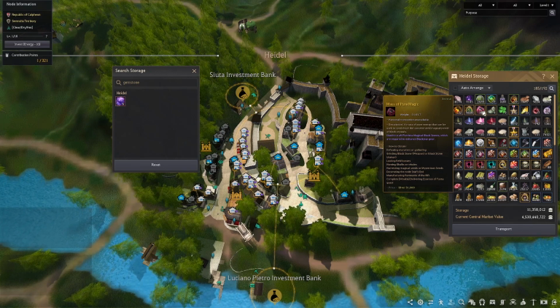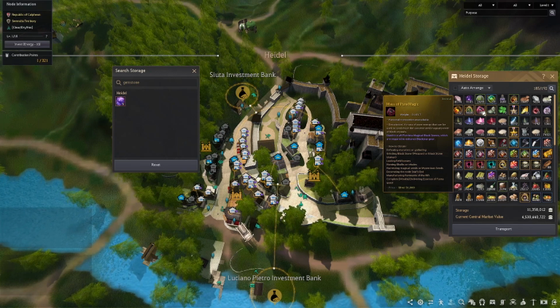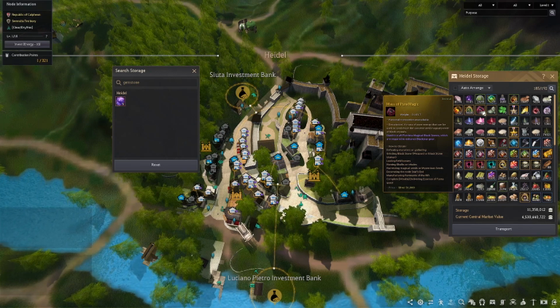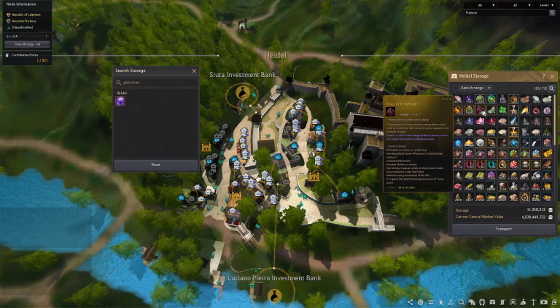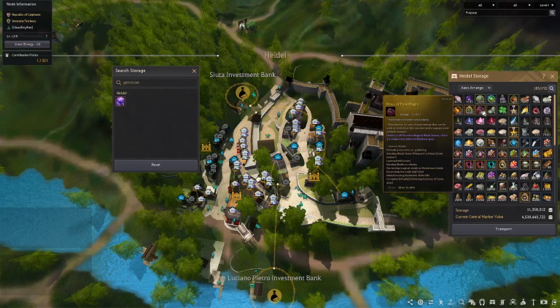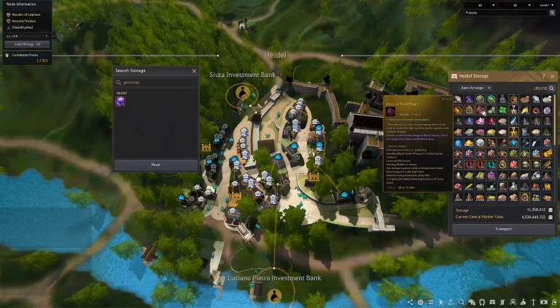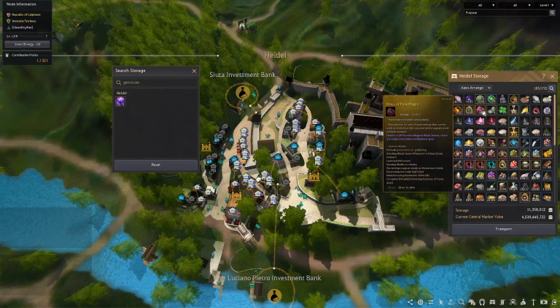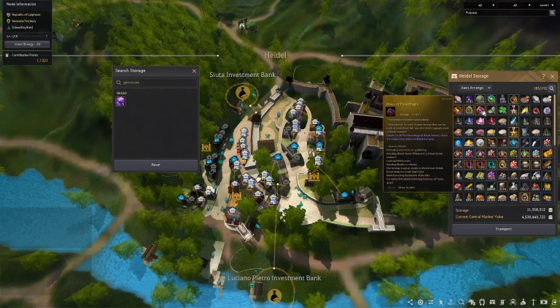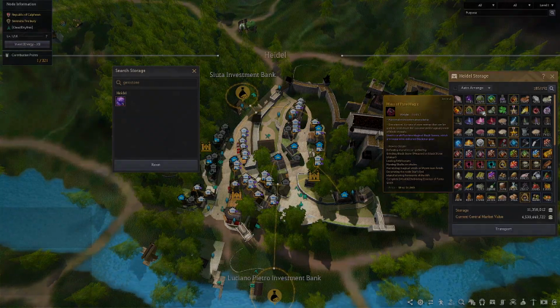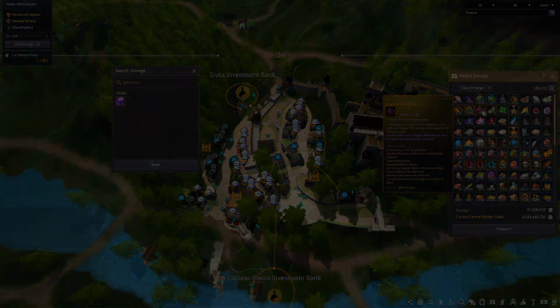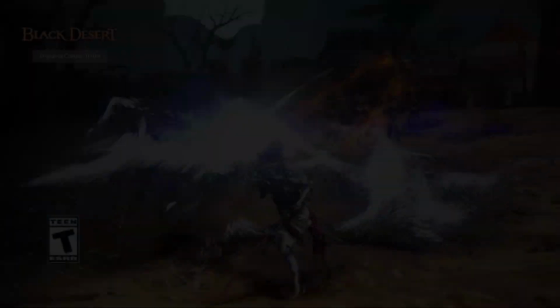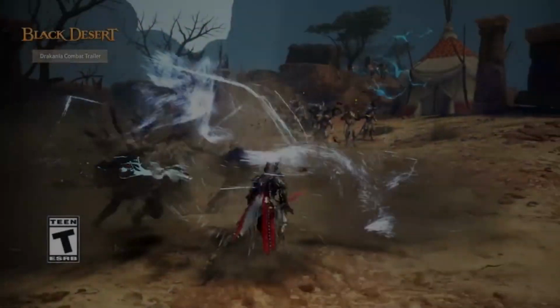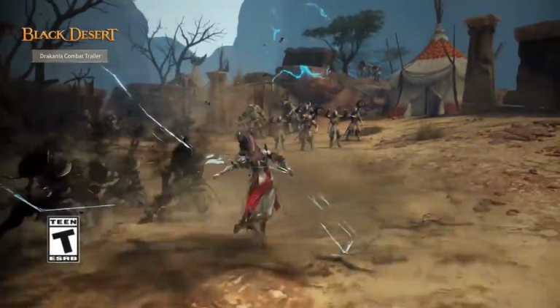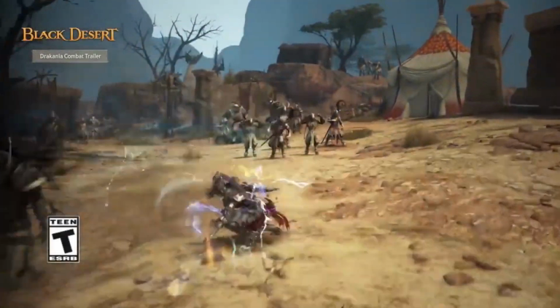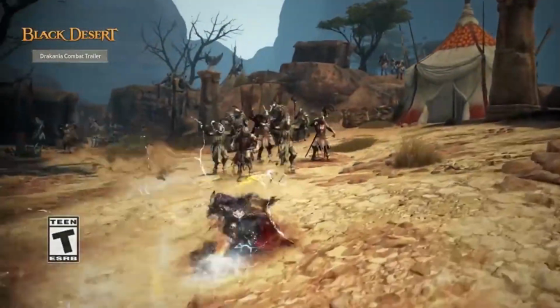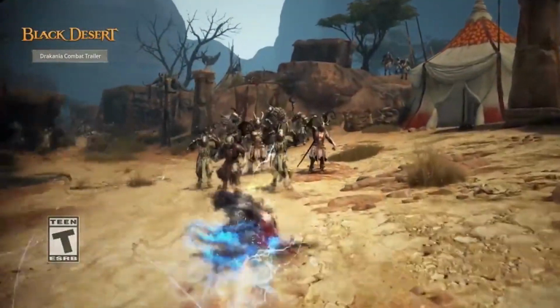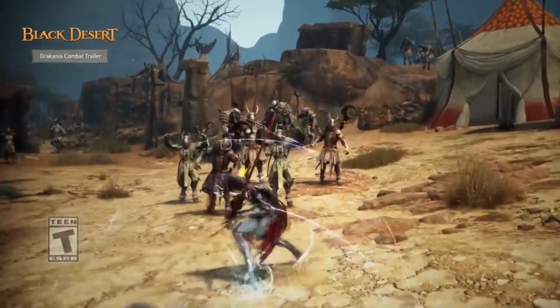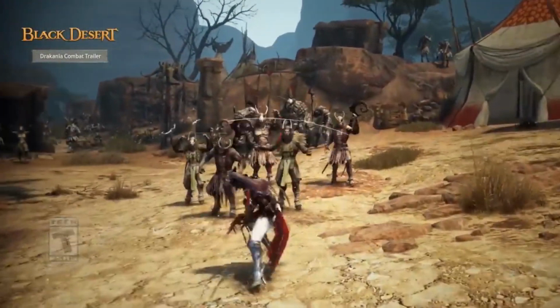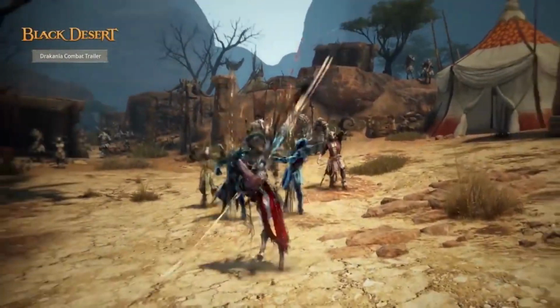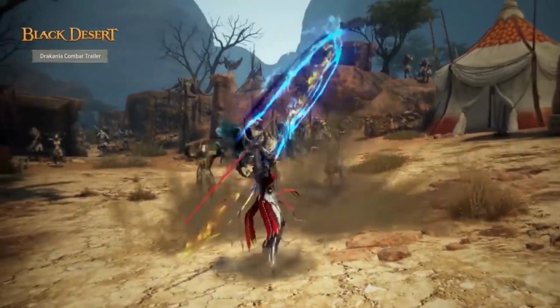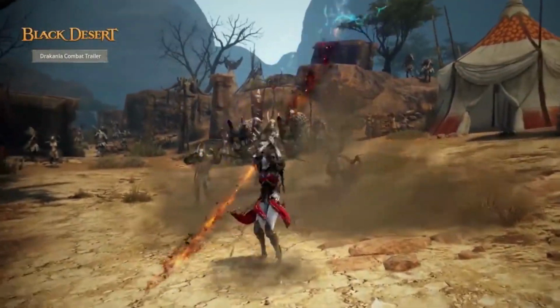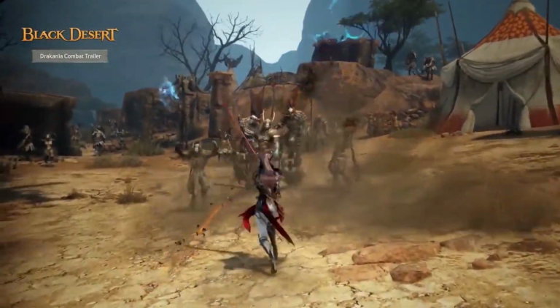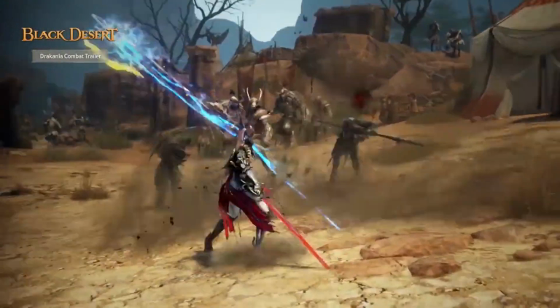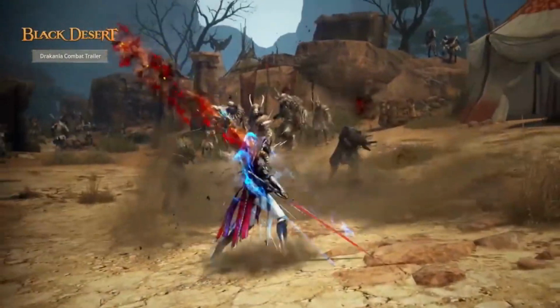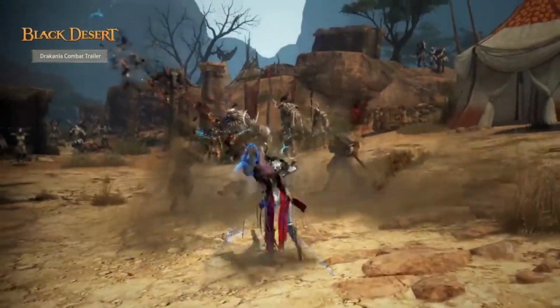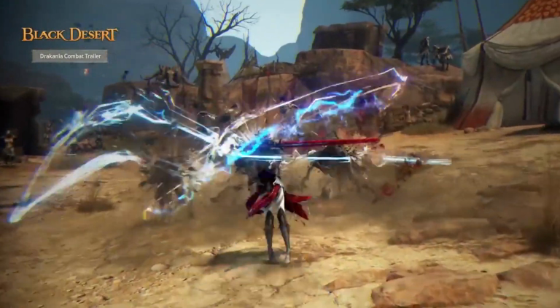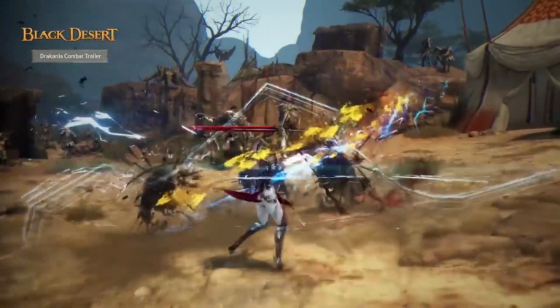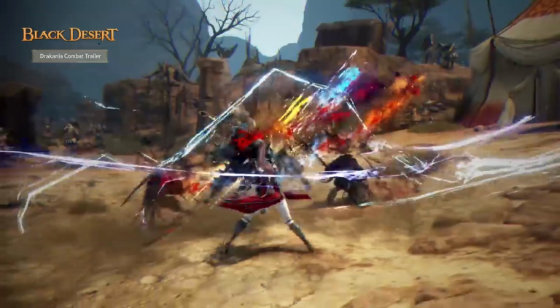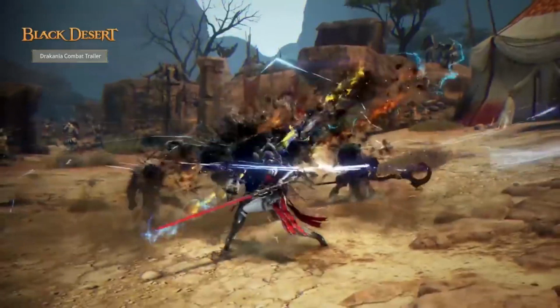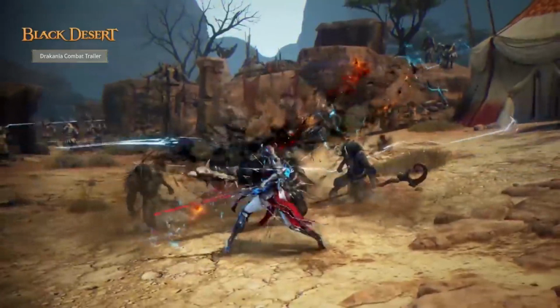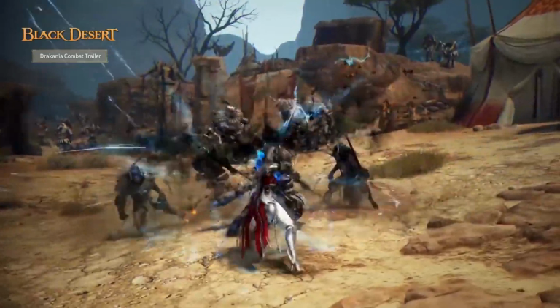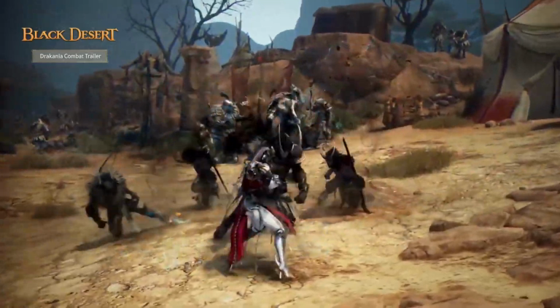You can also heat a Scorching Sun Shard with a Flawless Magical Blackstone, which is the enhancement material for a regular Blackstar weapon.